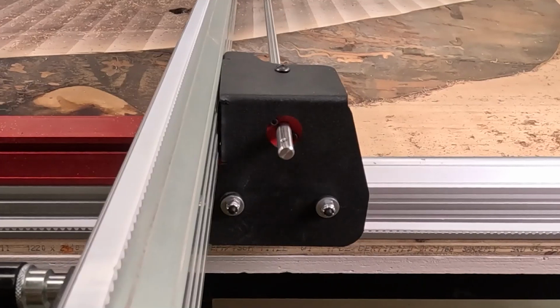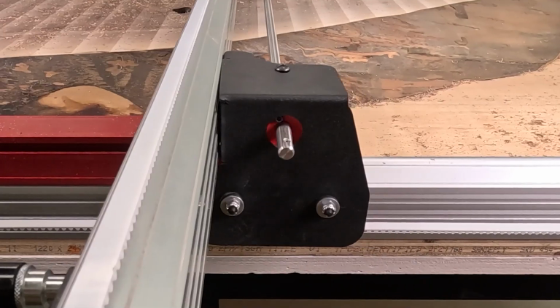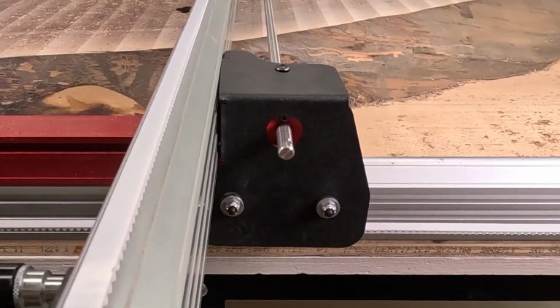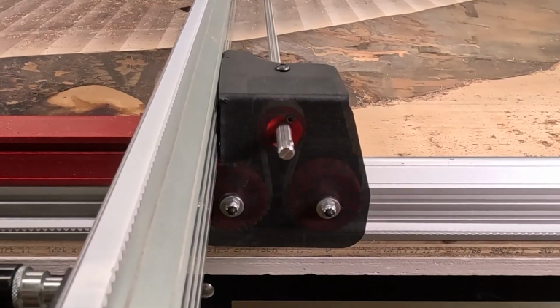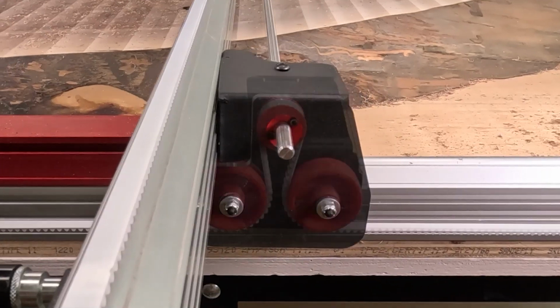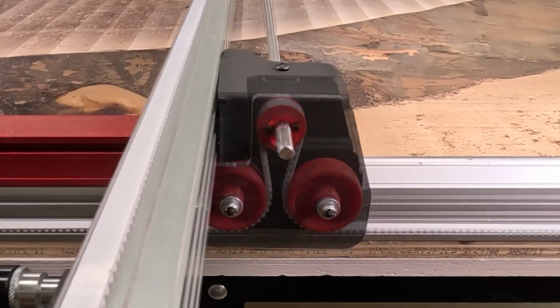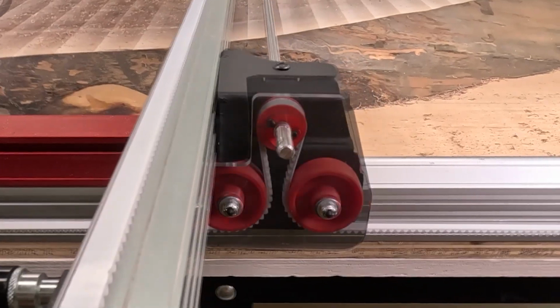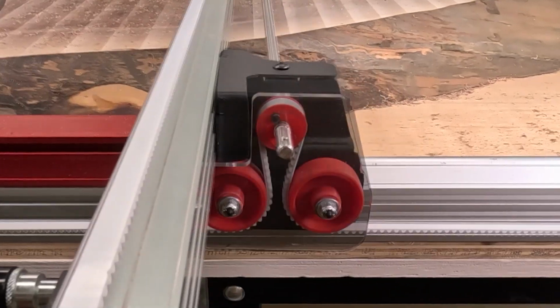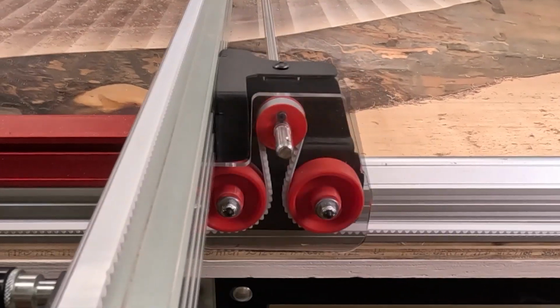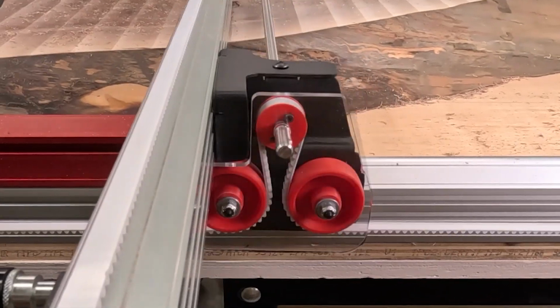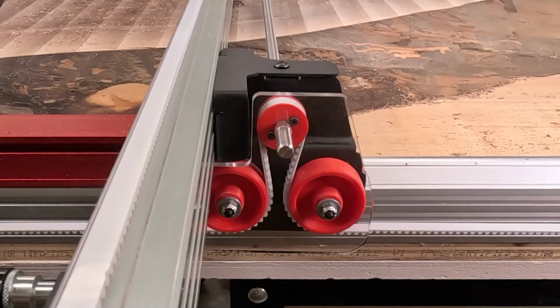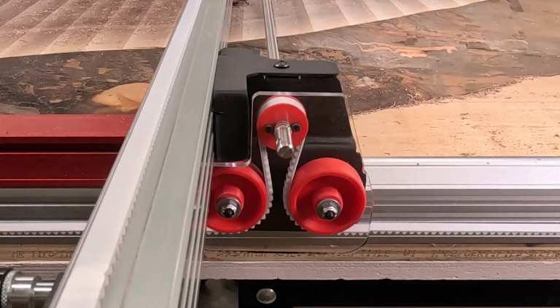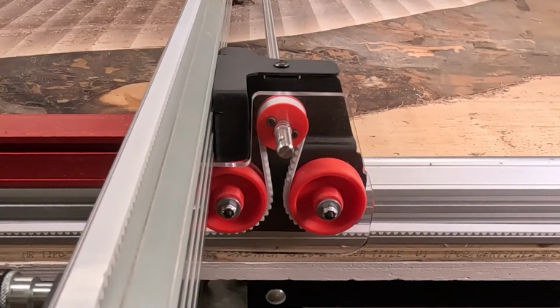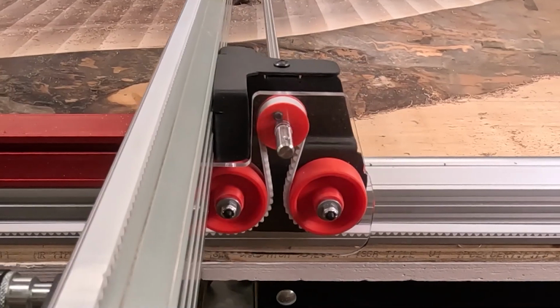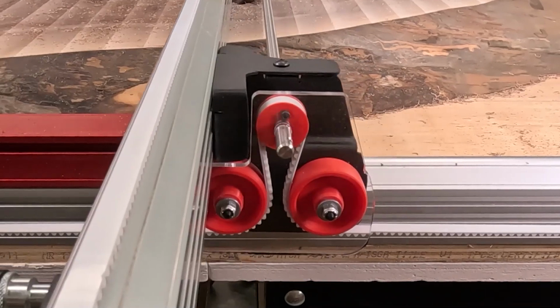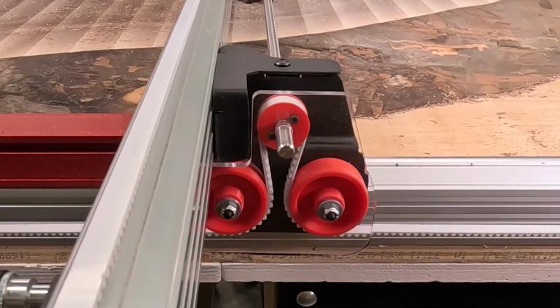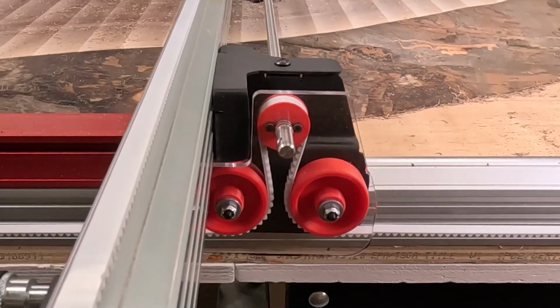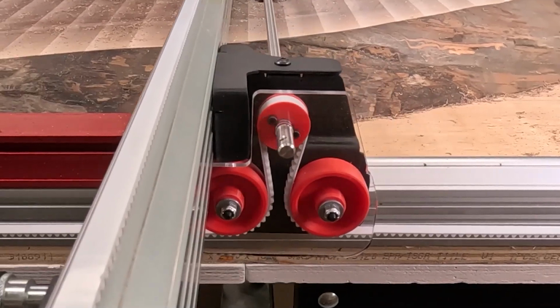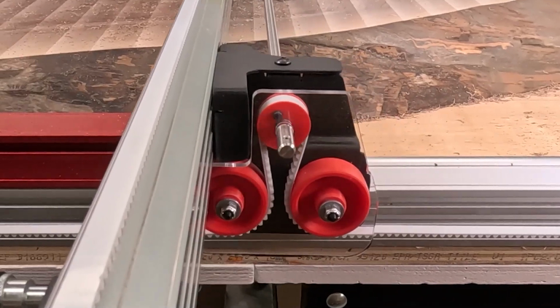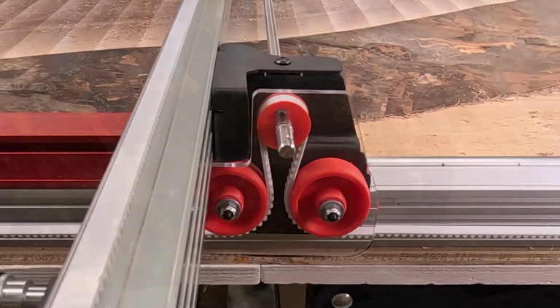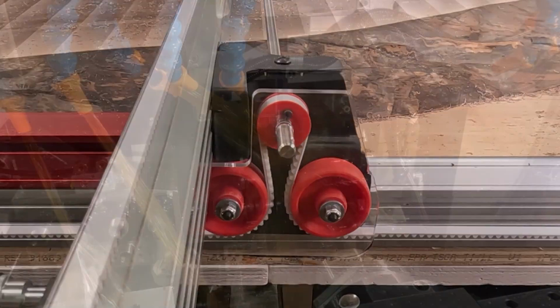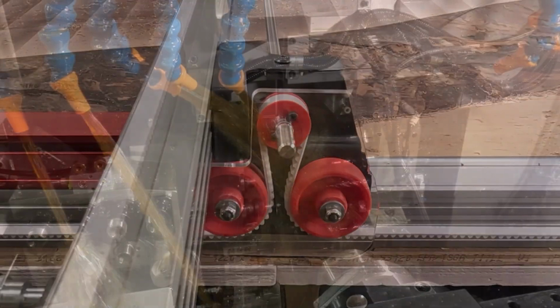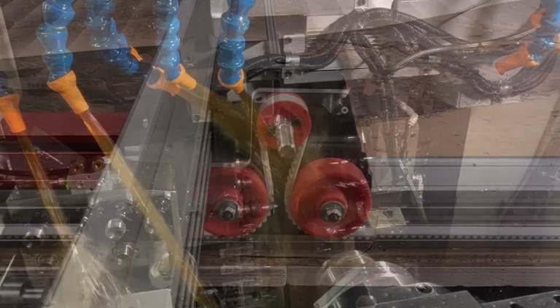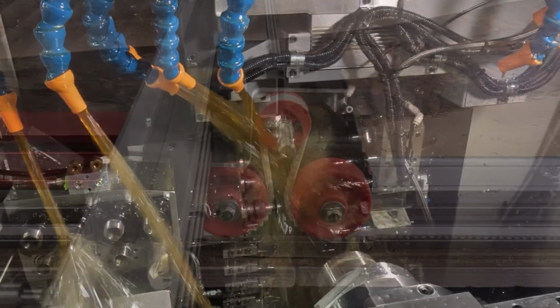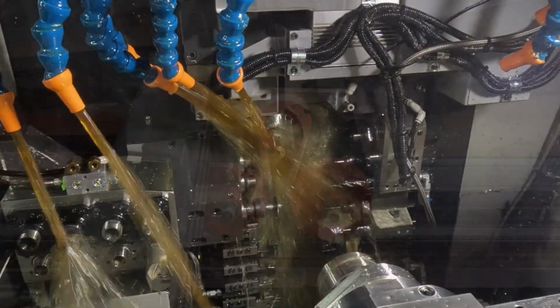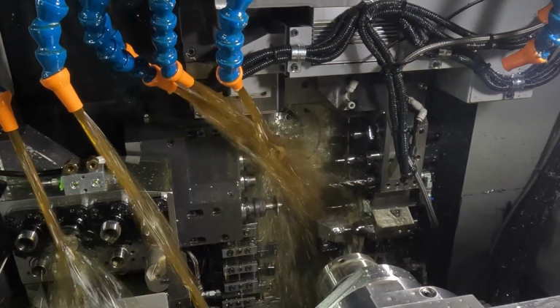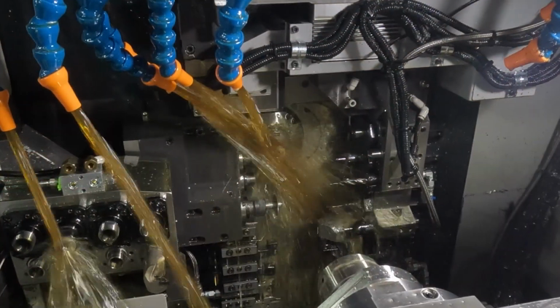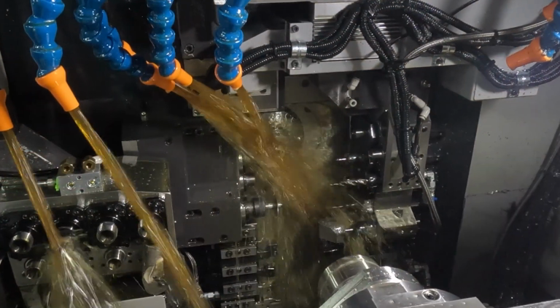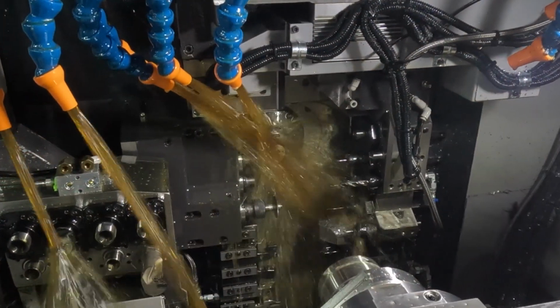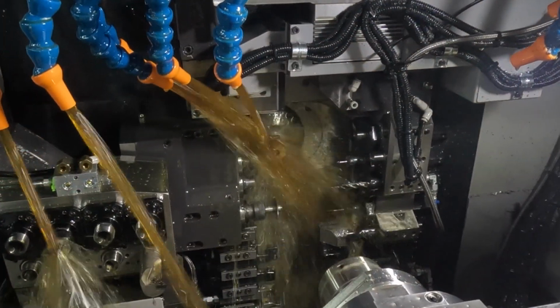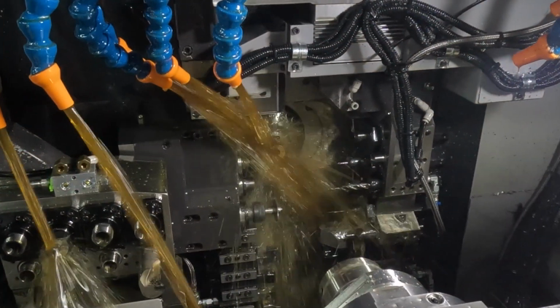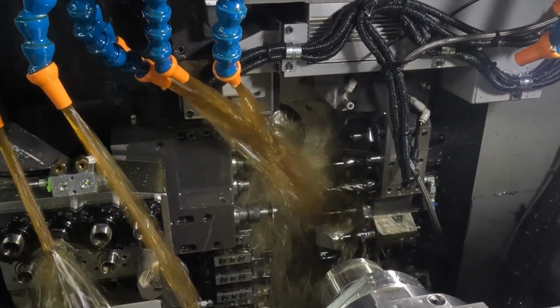Meanwhile, we're milling the pulley components over at the Precision CNC Swiss Lathe.